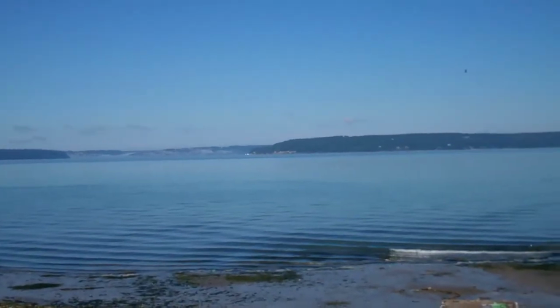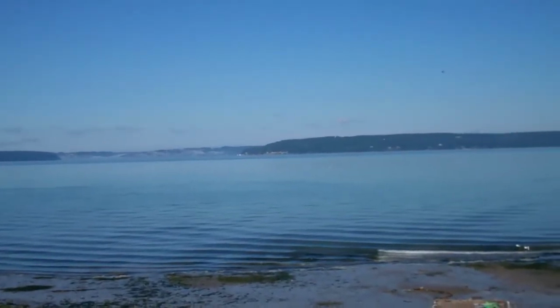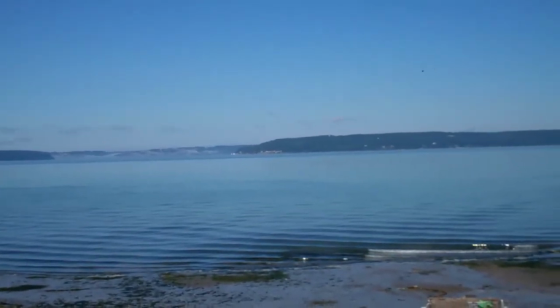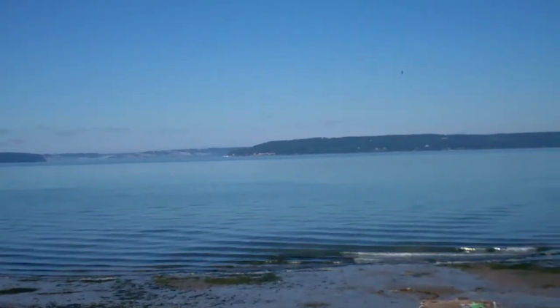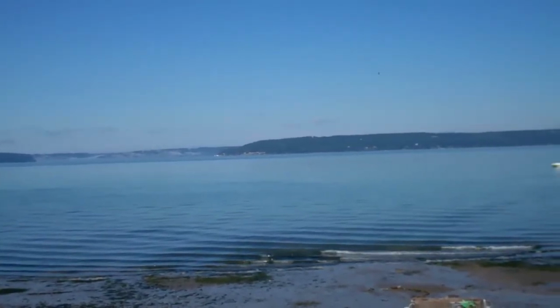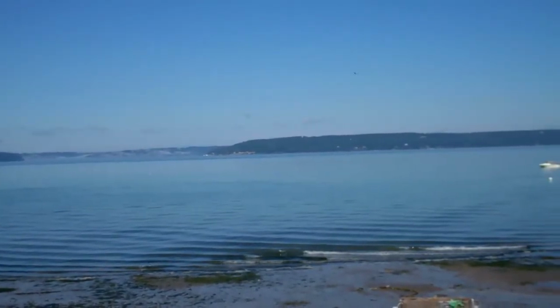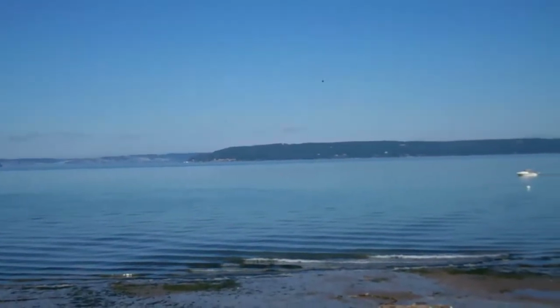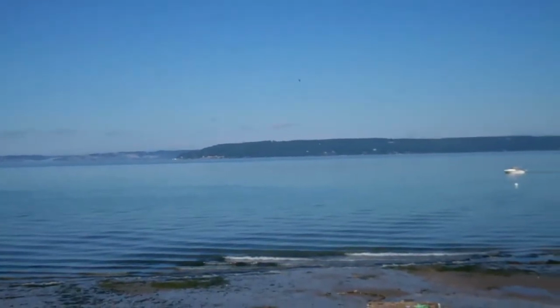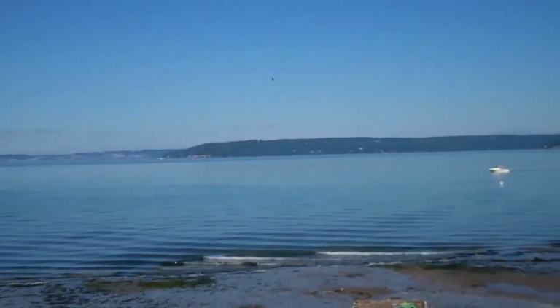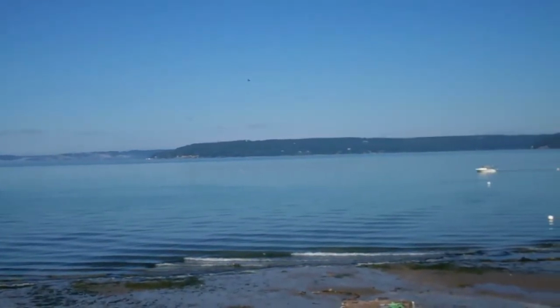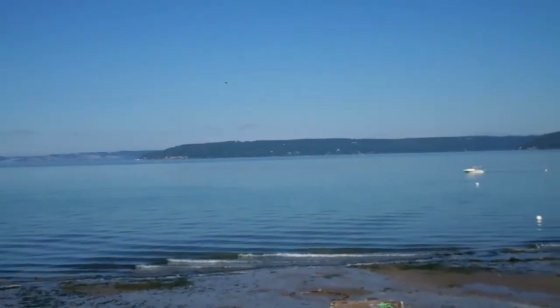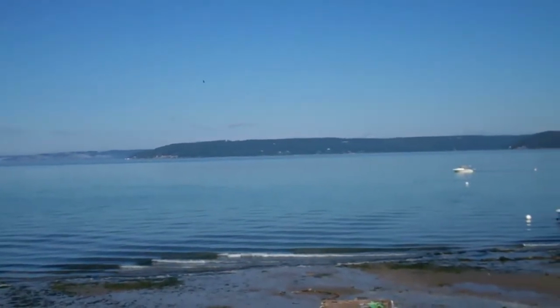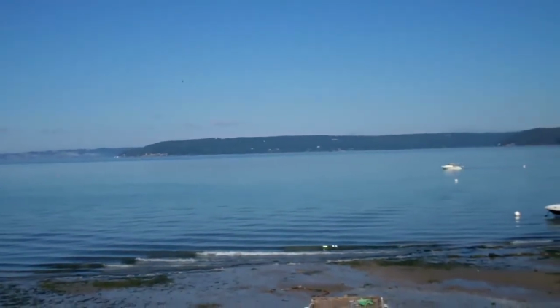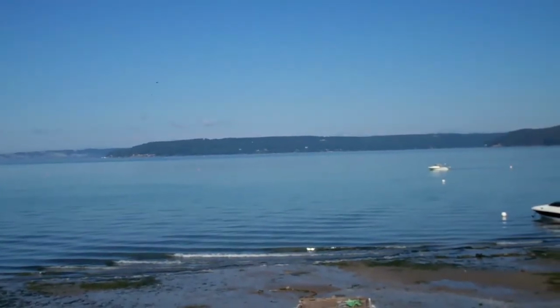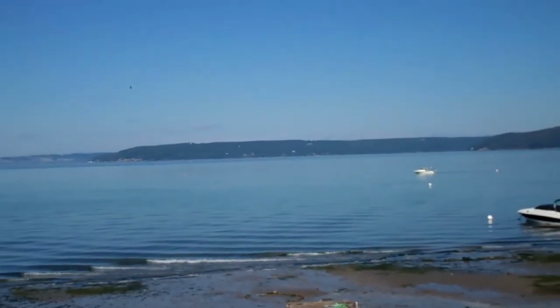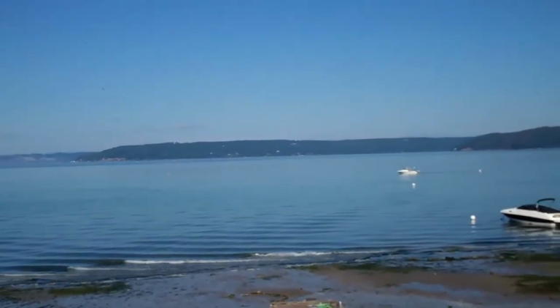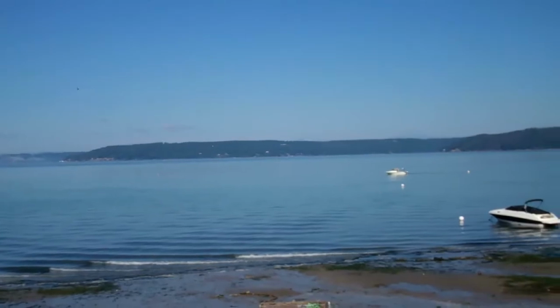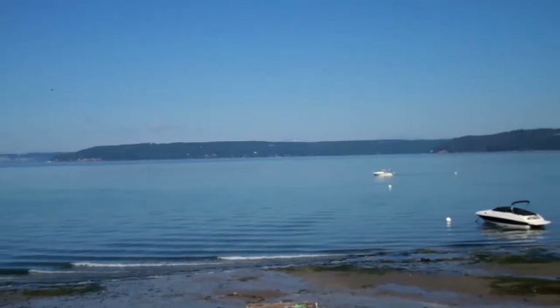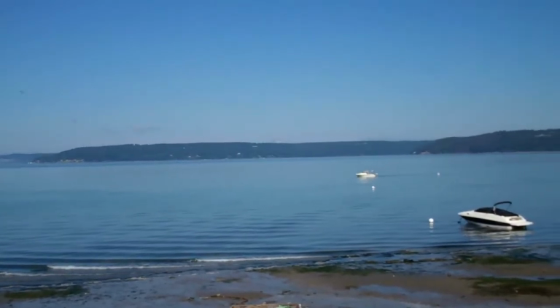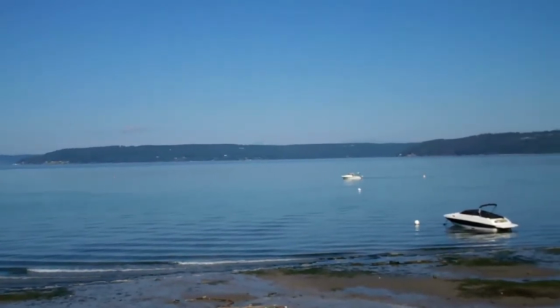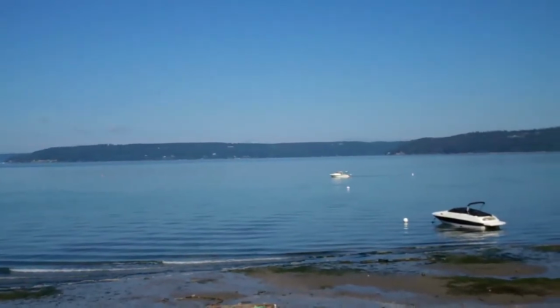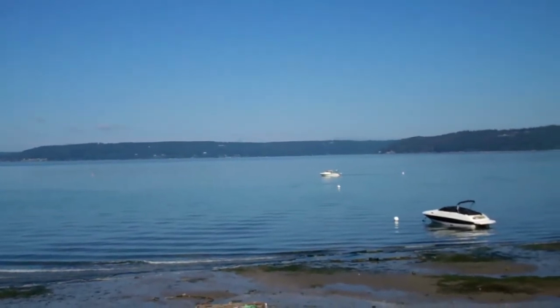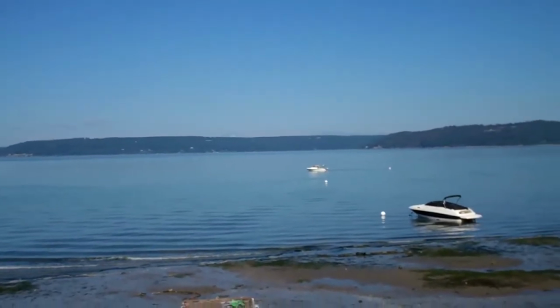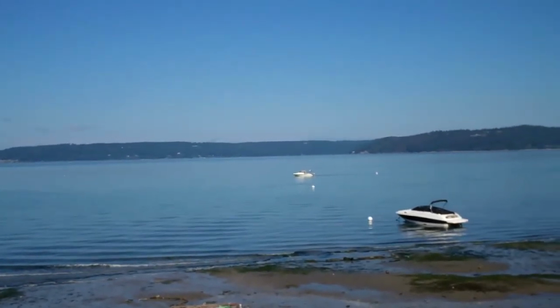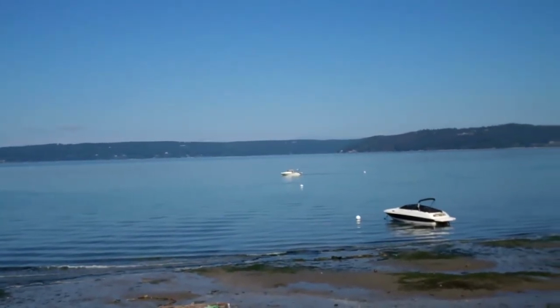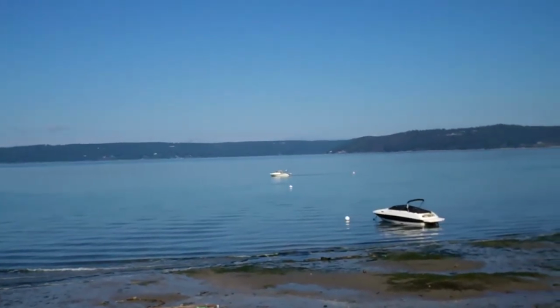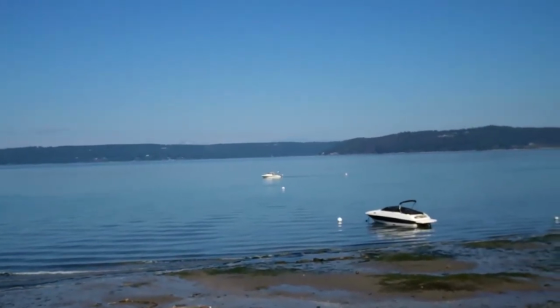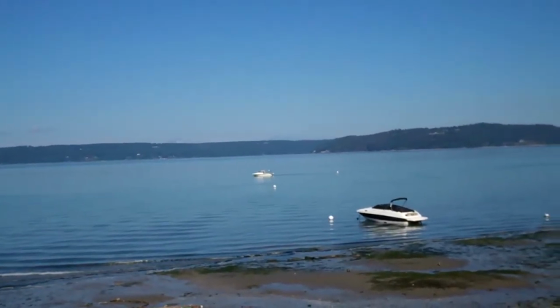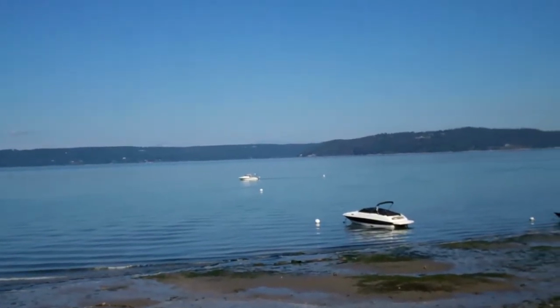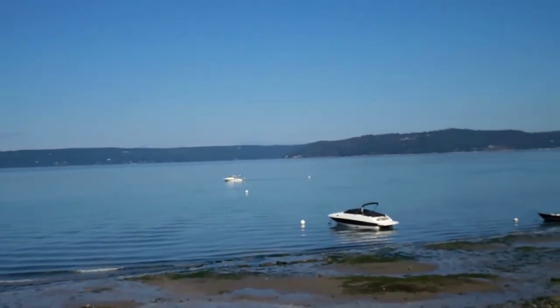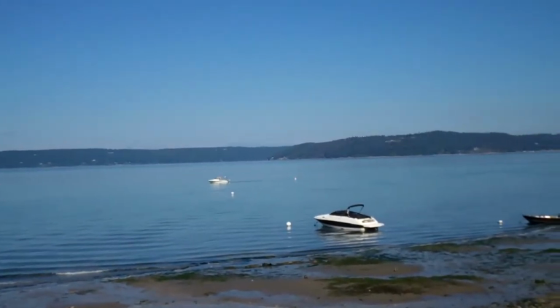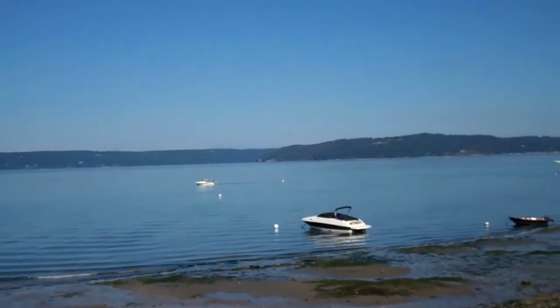I'm down here in Dash Point. As you can see, the tide's way out right now. This is a waterfront property.